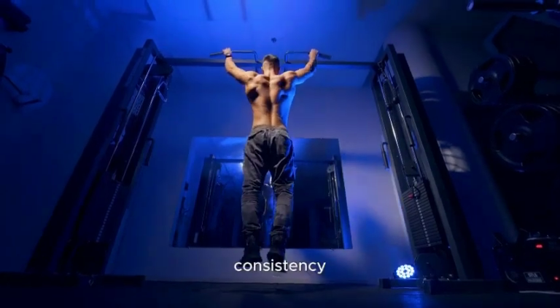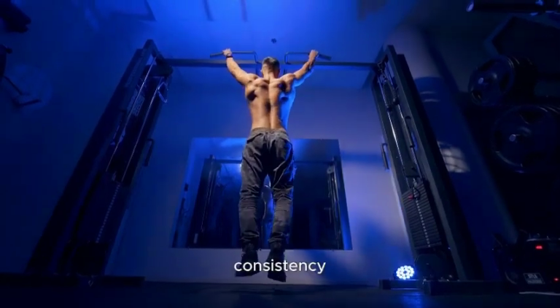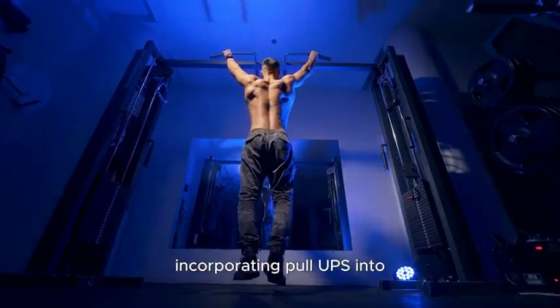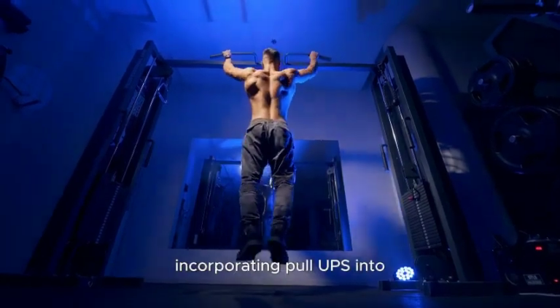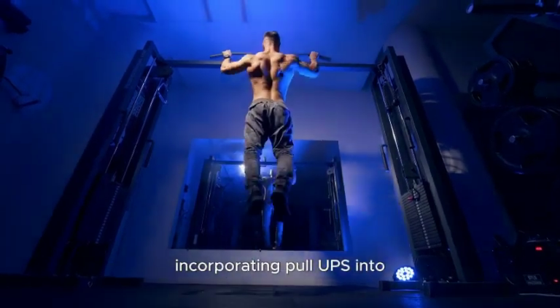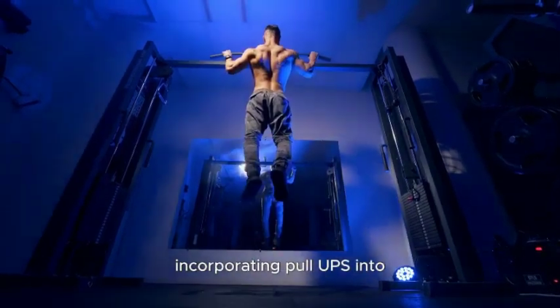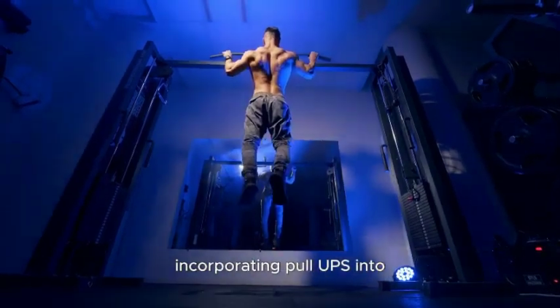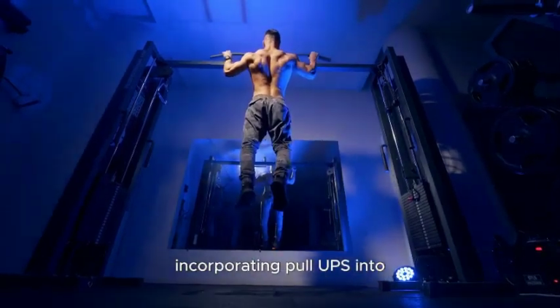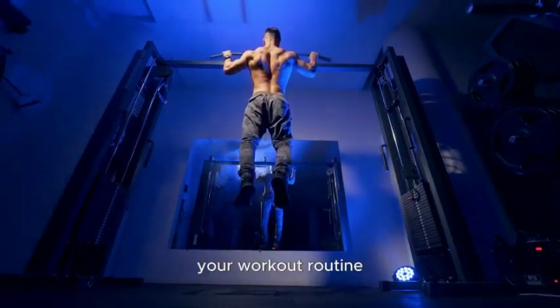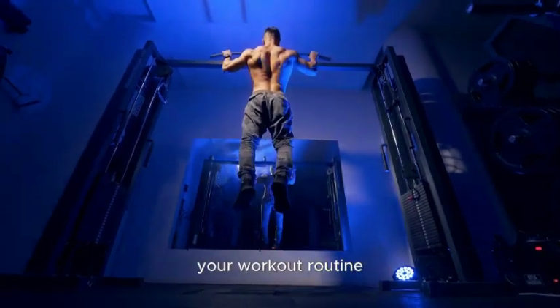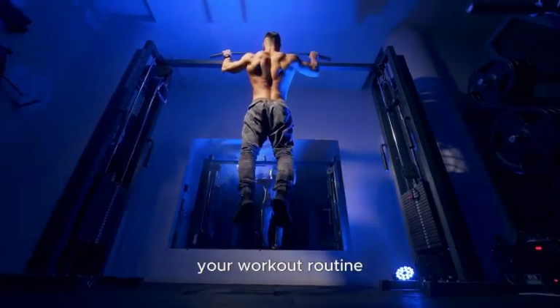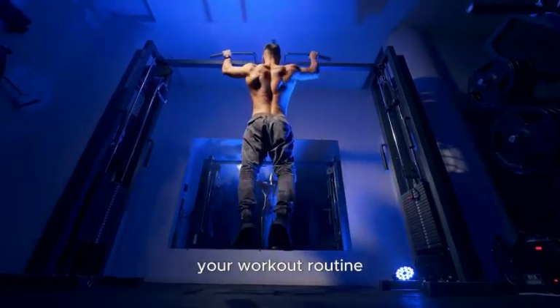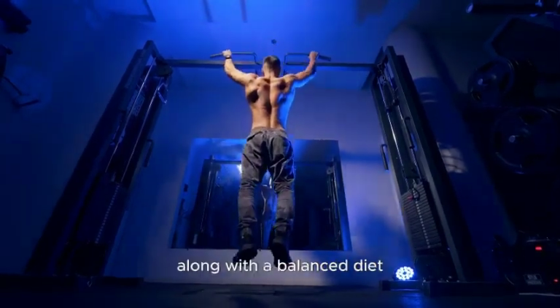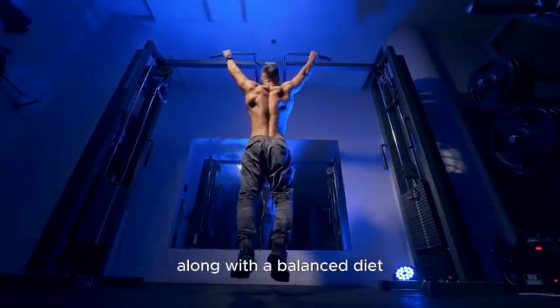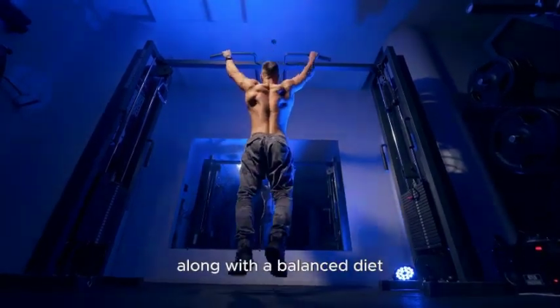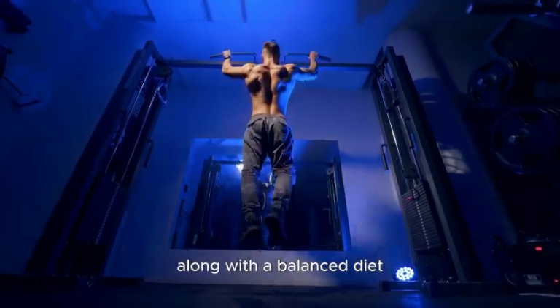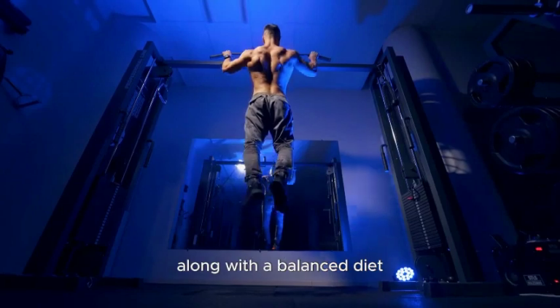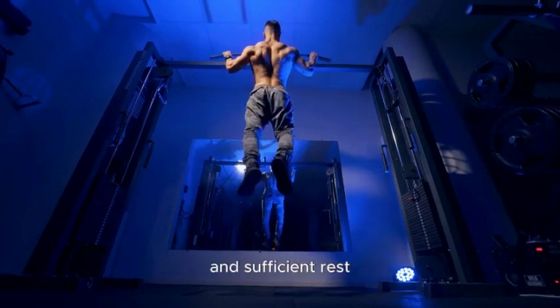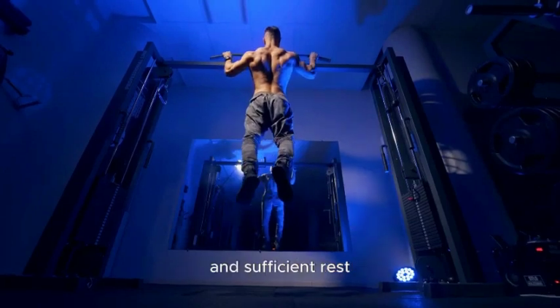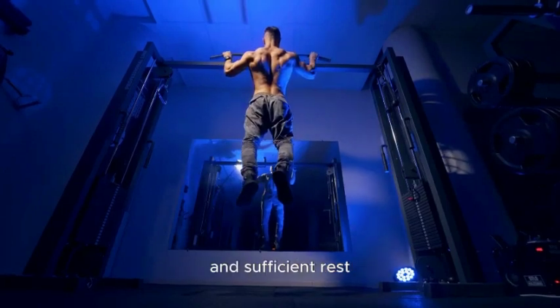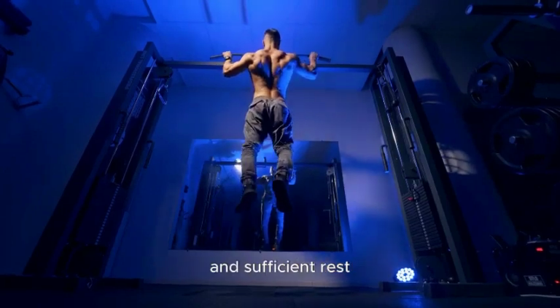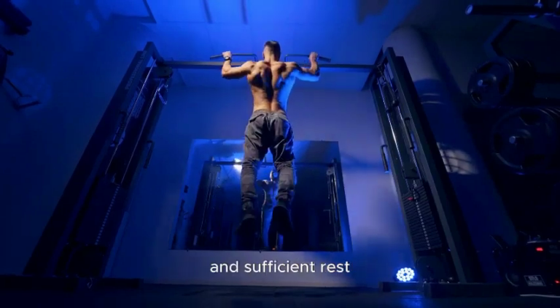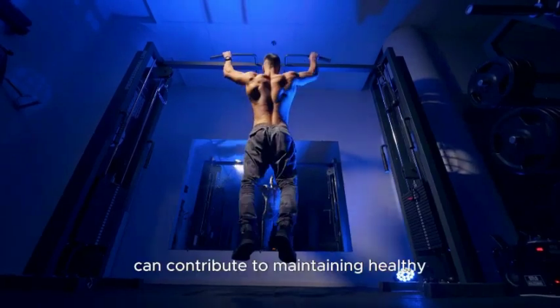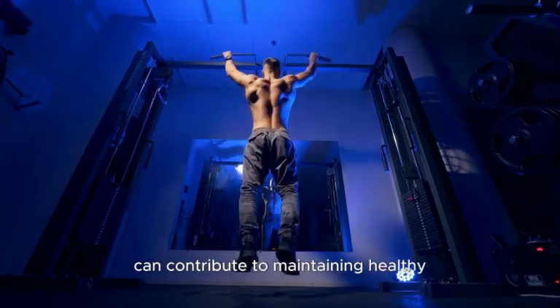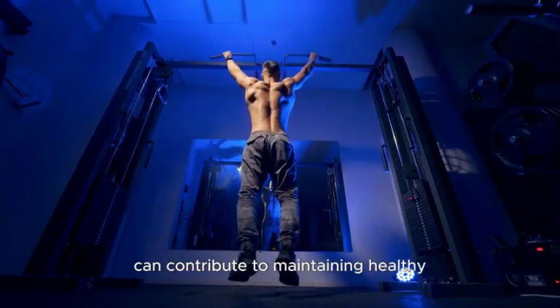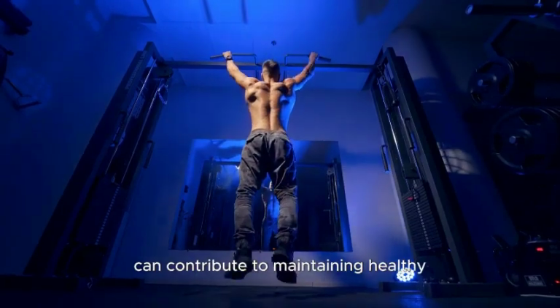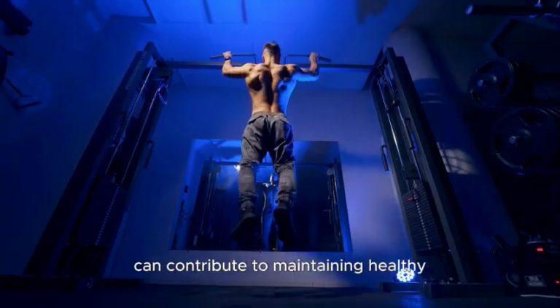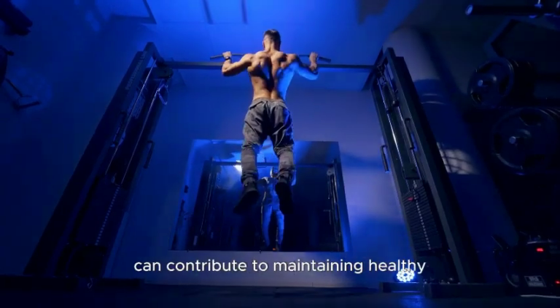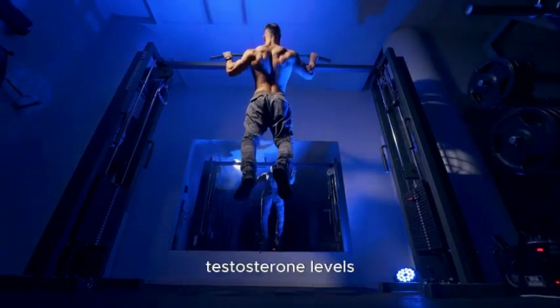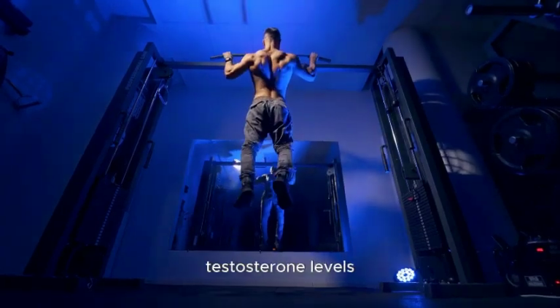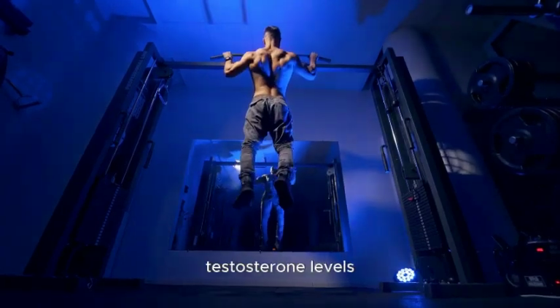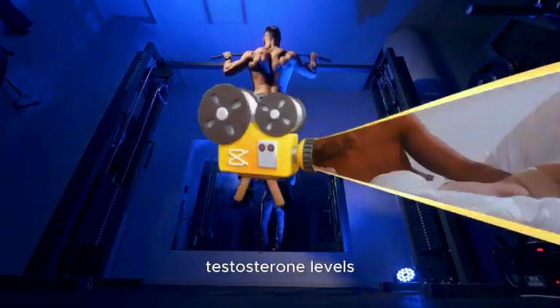Consistency in incorporating pull-ups into your workout routine, along with a balanced diet and sufficient rest, can contribute to maintaining healthy testosterone levels.